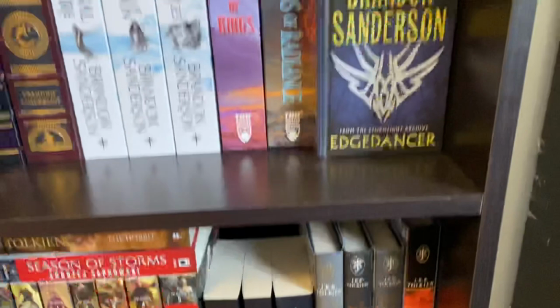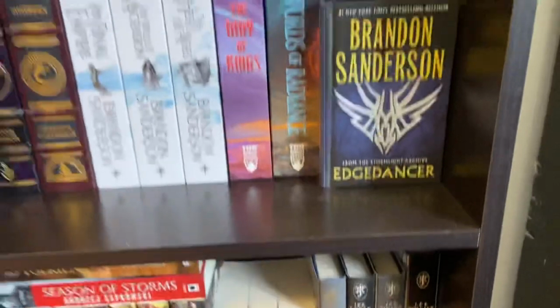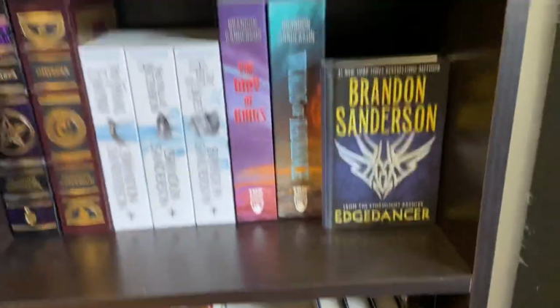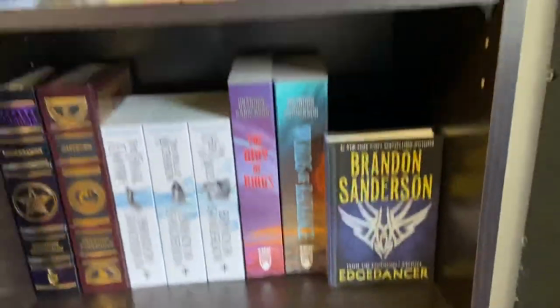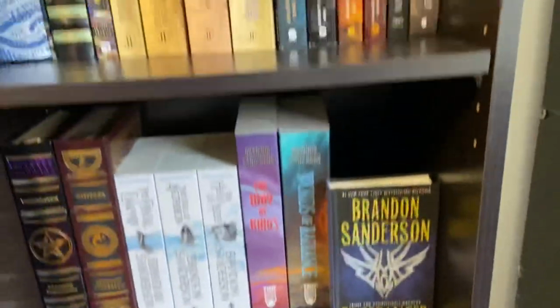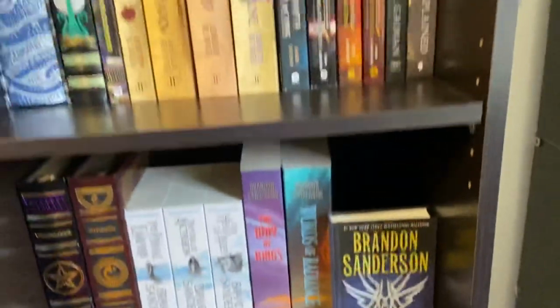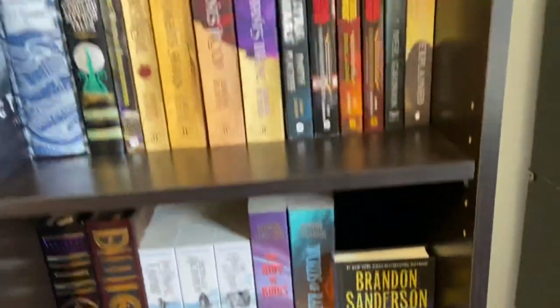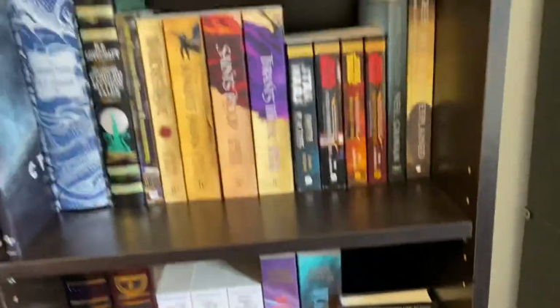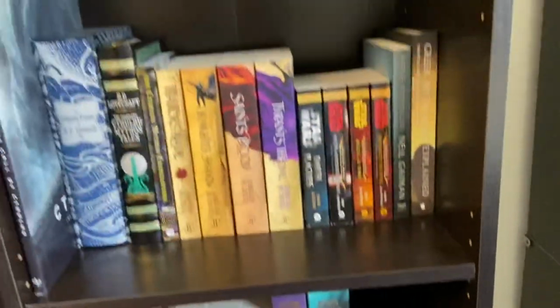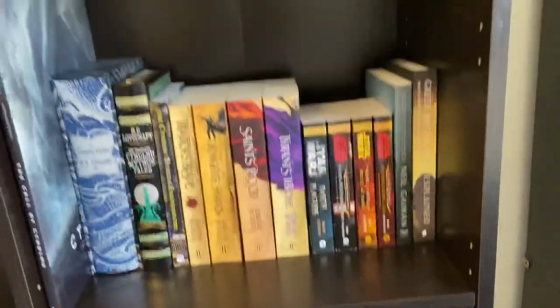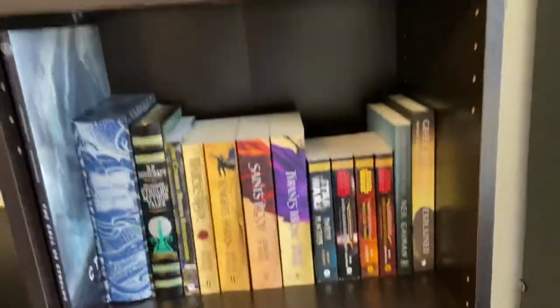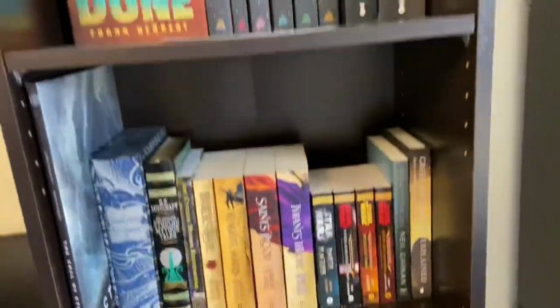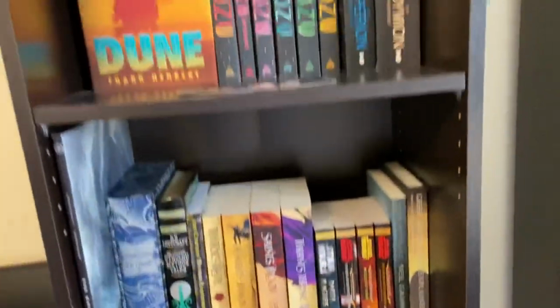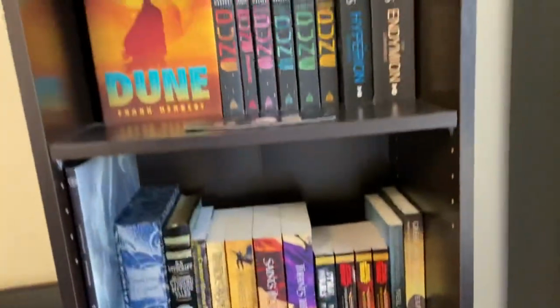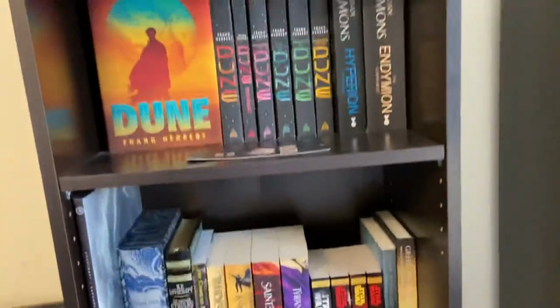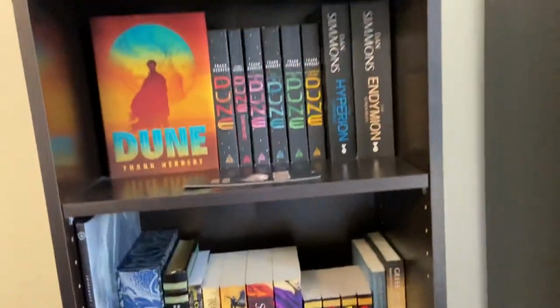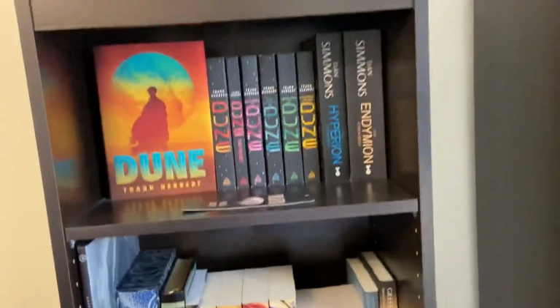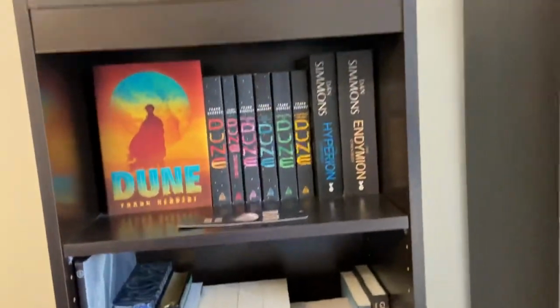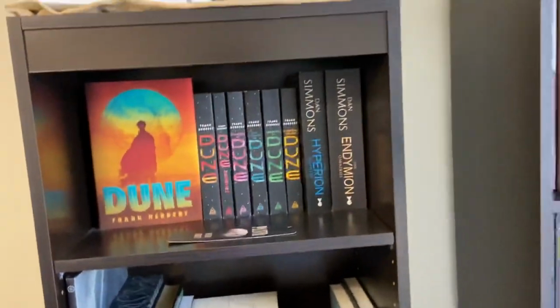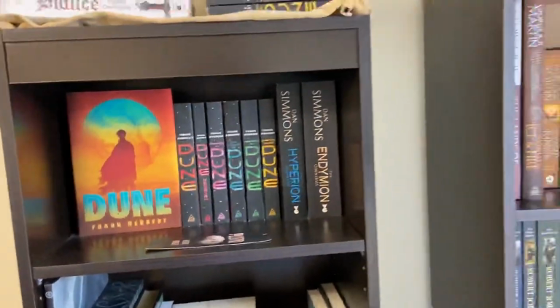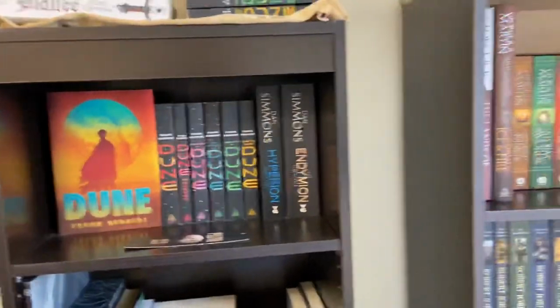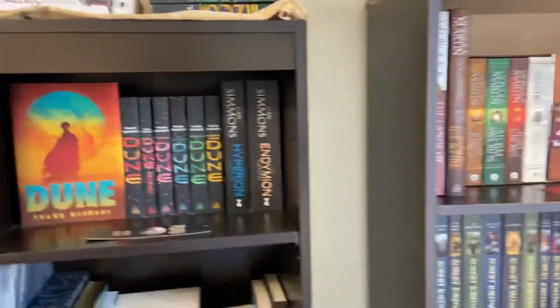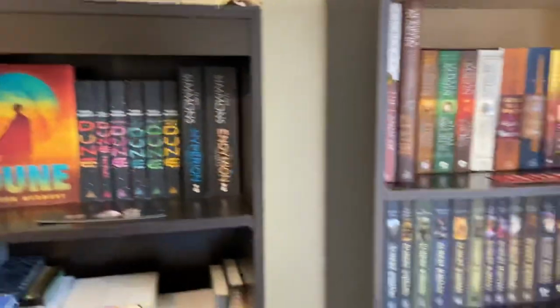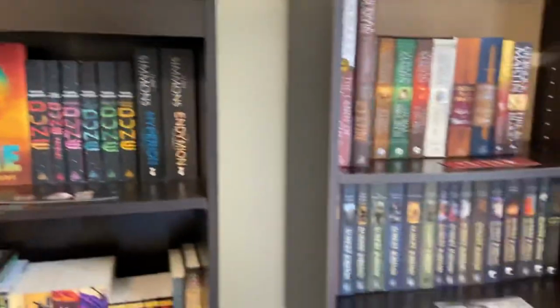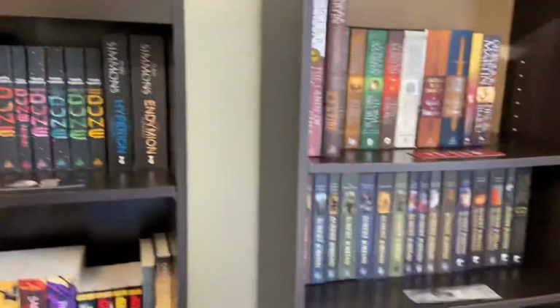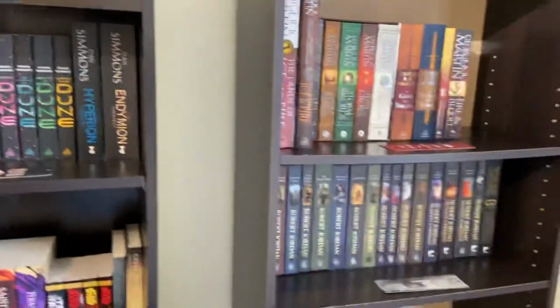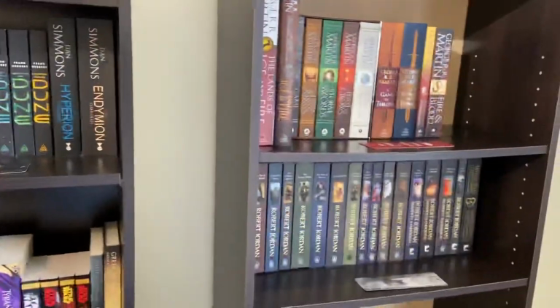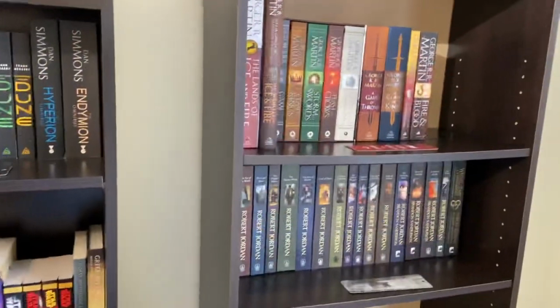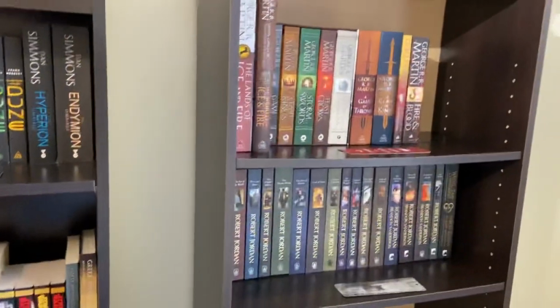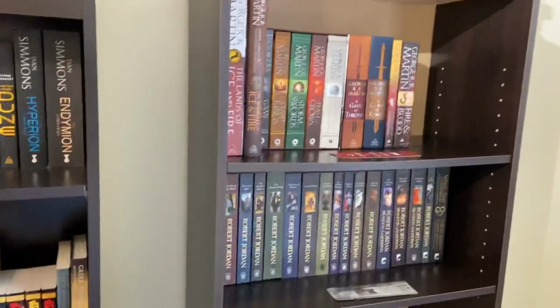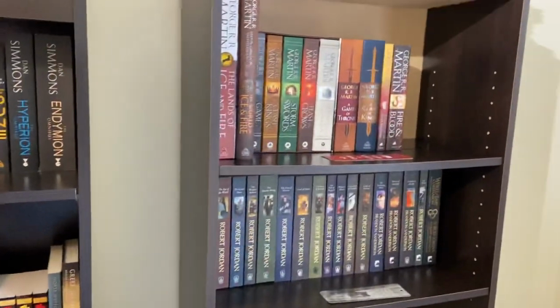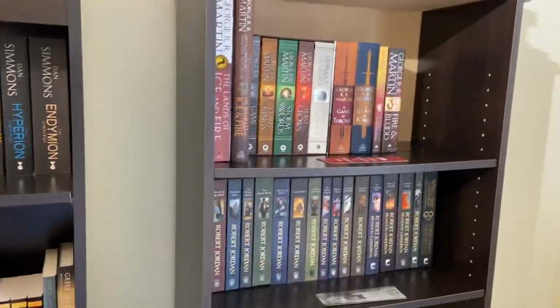So that's it for my updated Bookshelf Tour video. Thanks for watching.